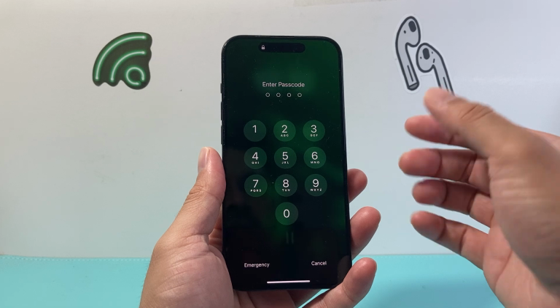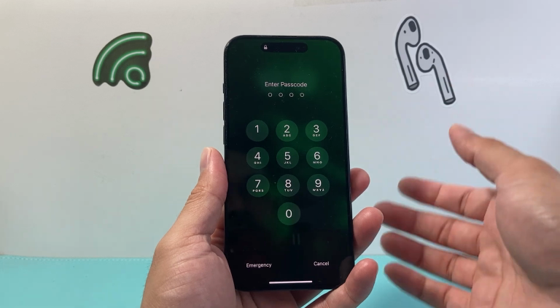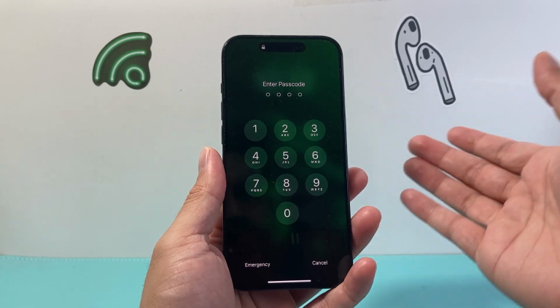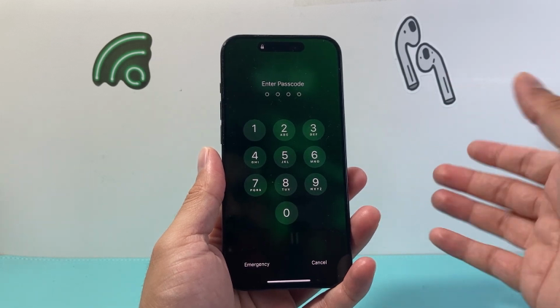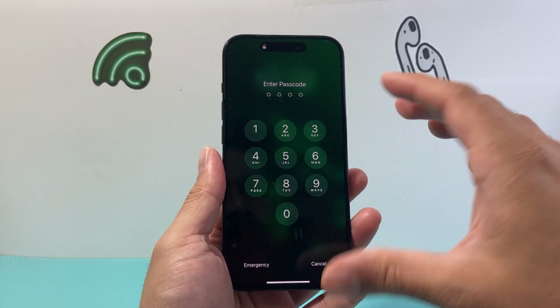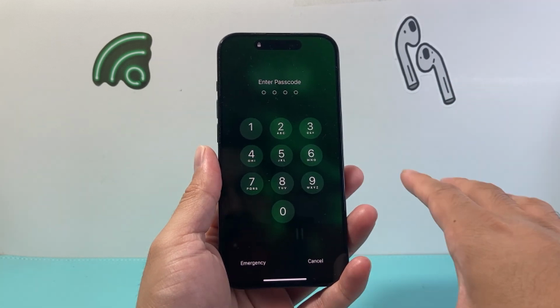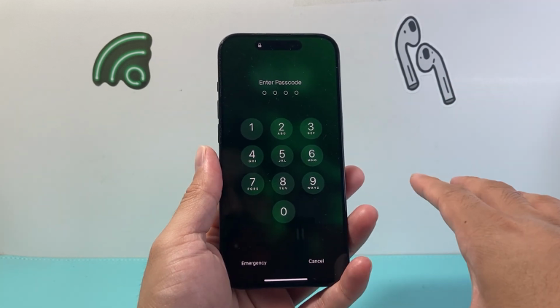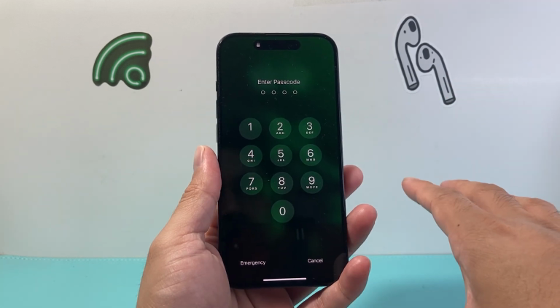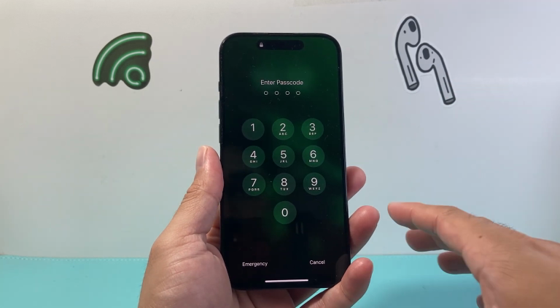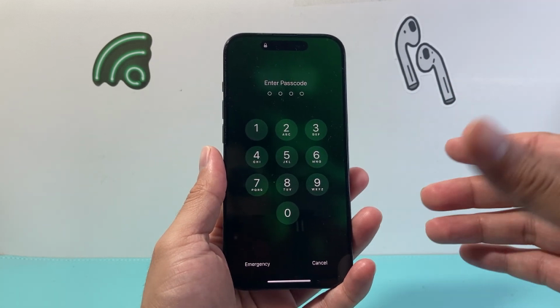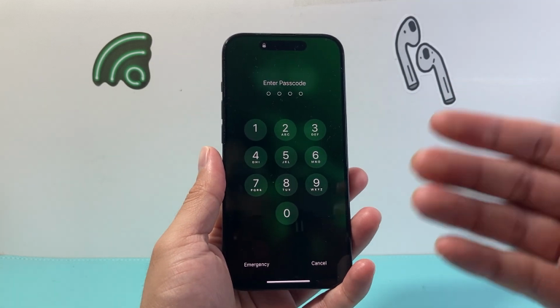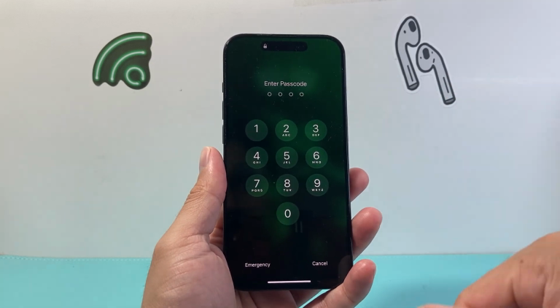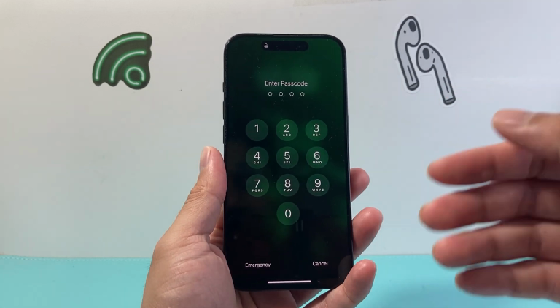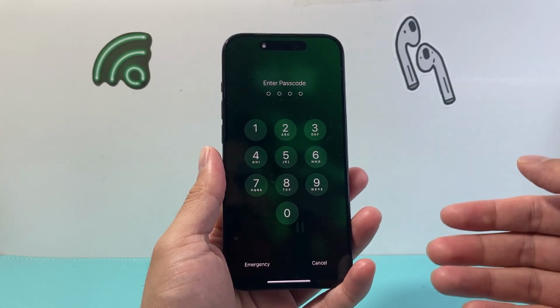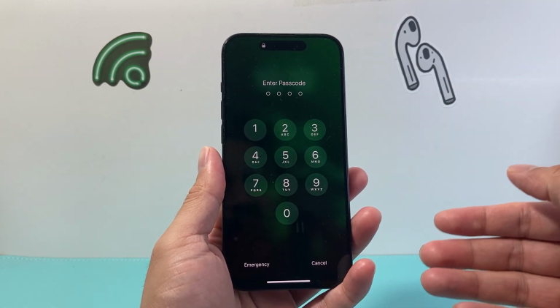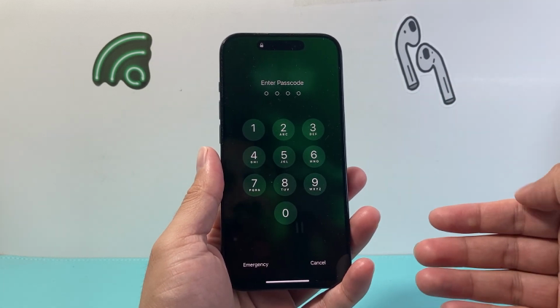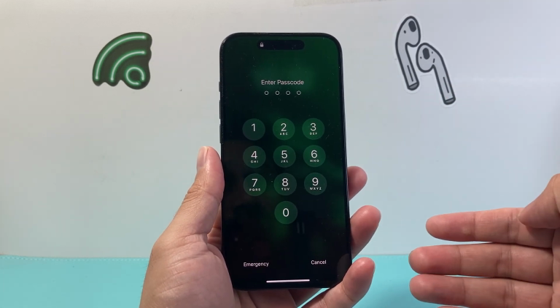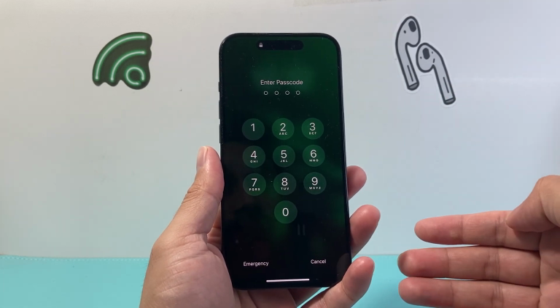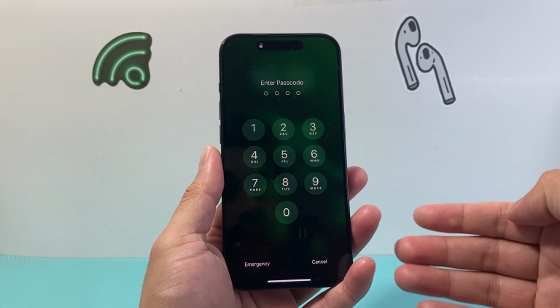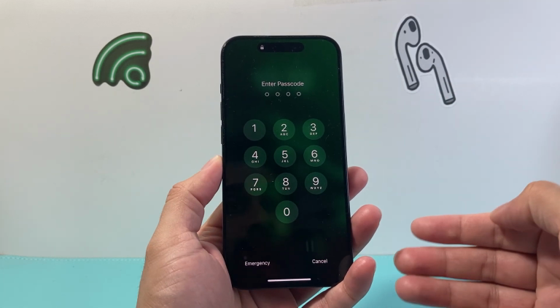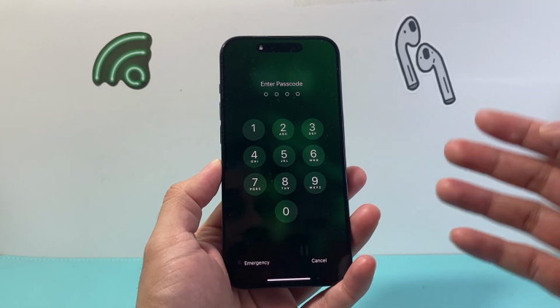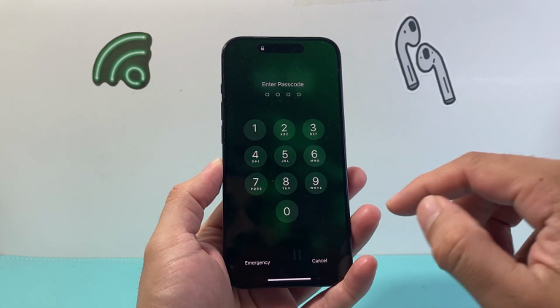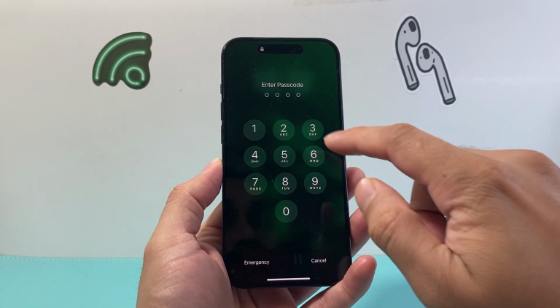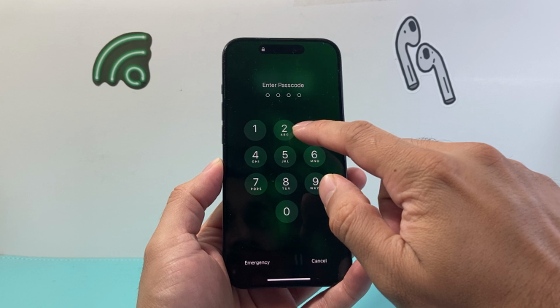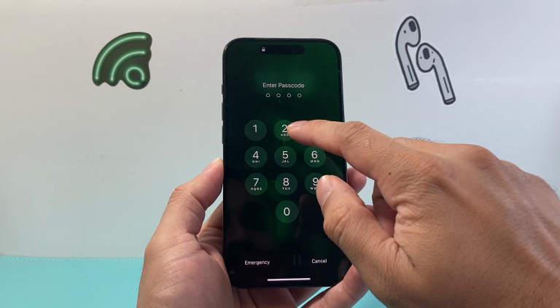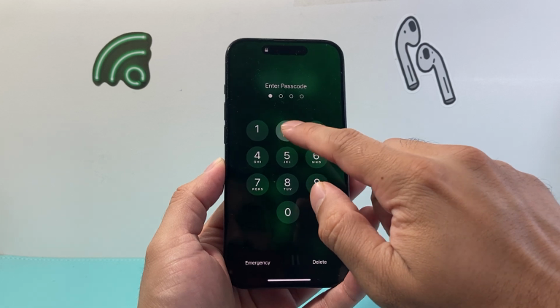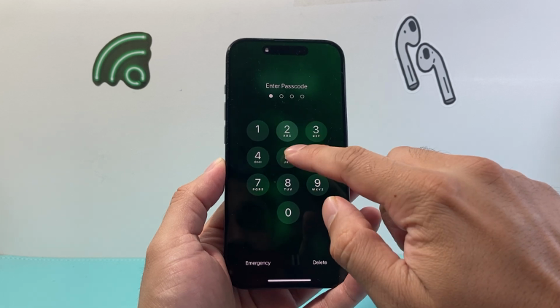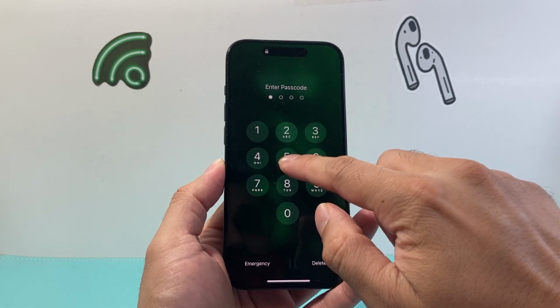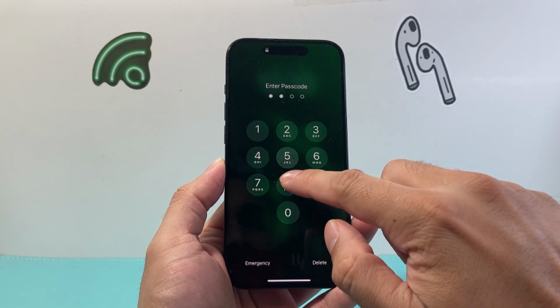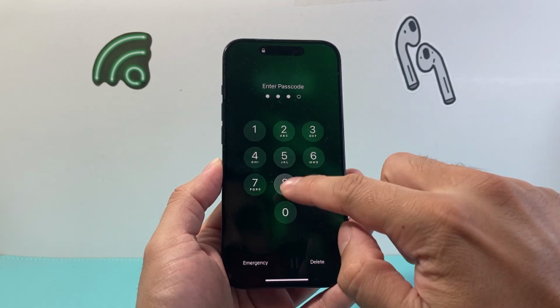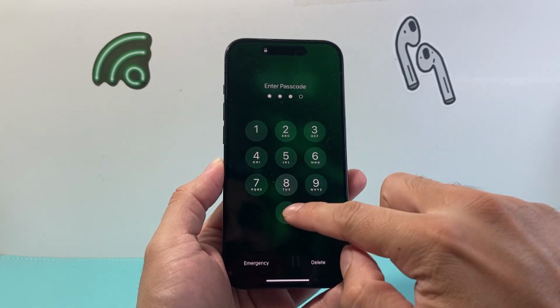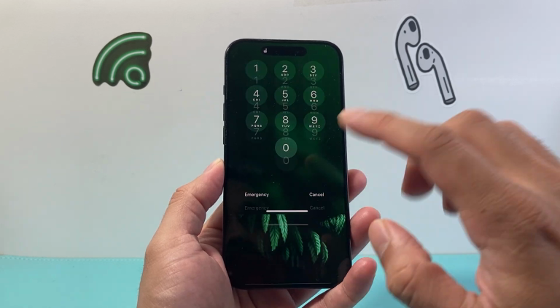By default, most of the passcodes in the past have been four-digit codes, but you can also change it to six digits. Just follow these steps.